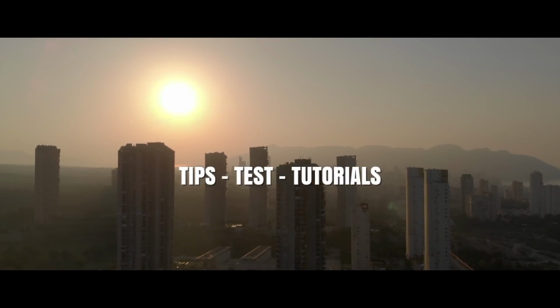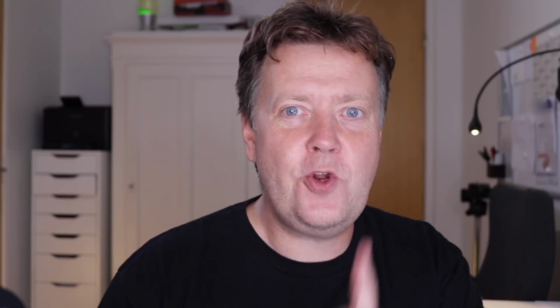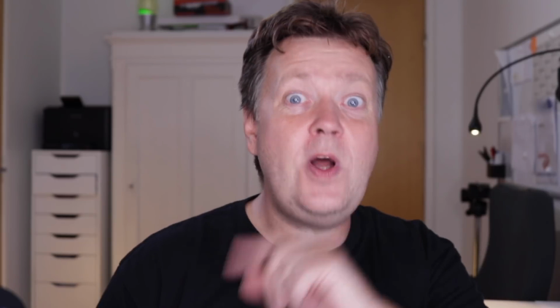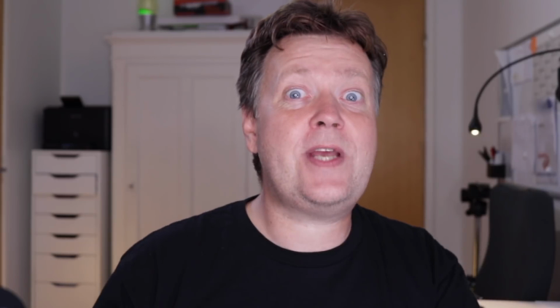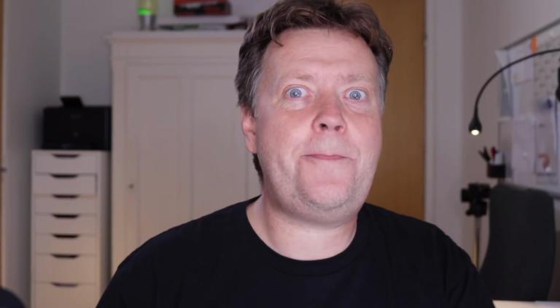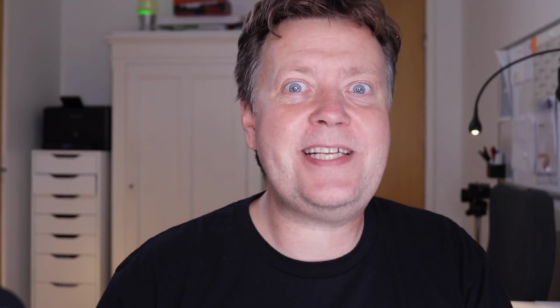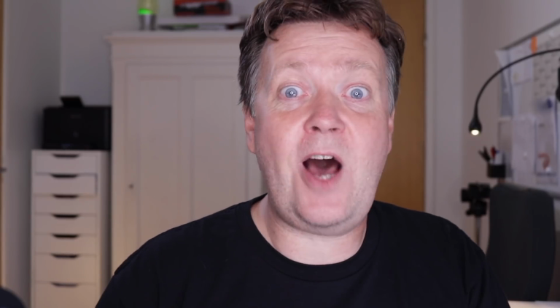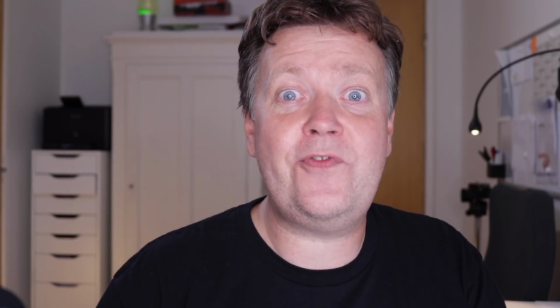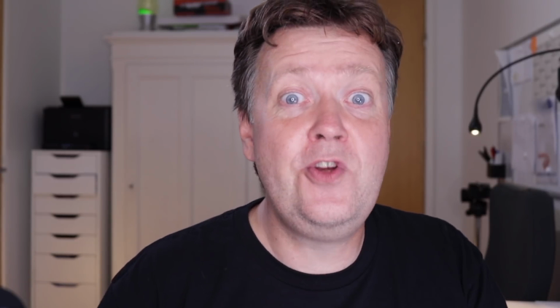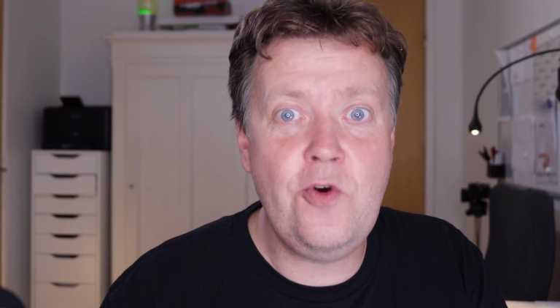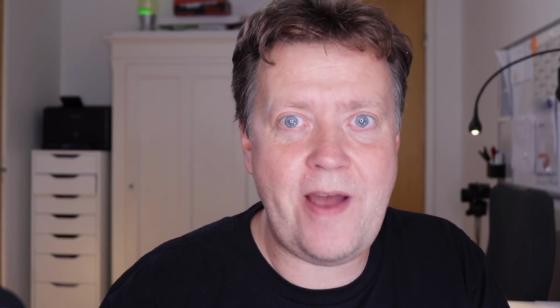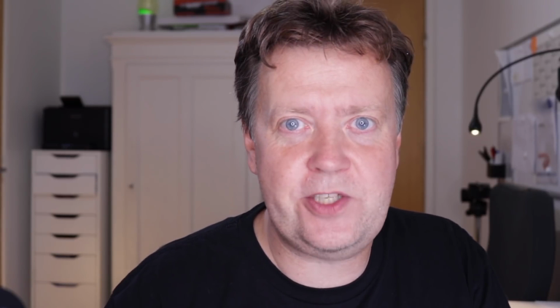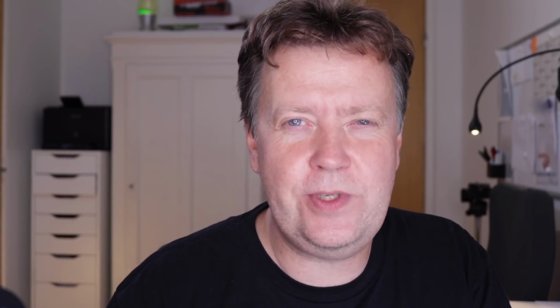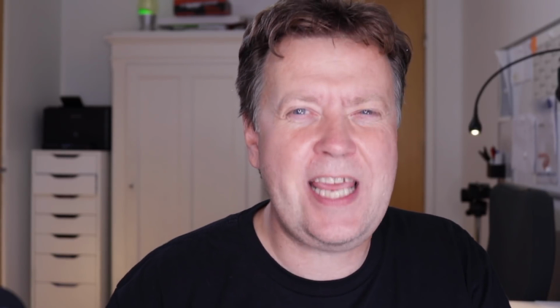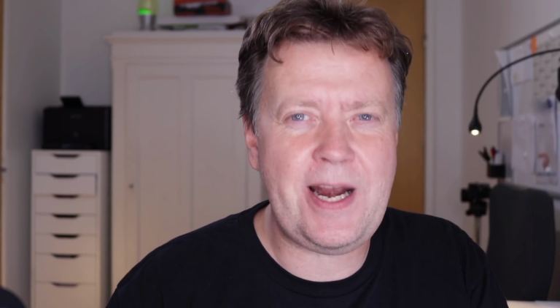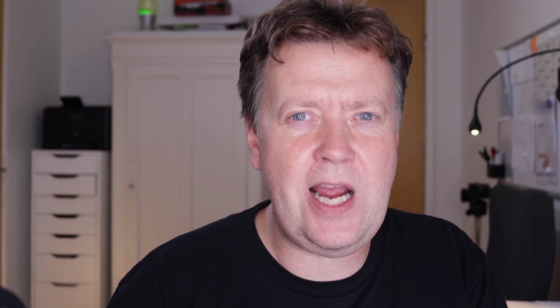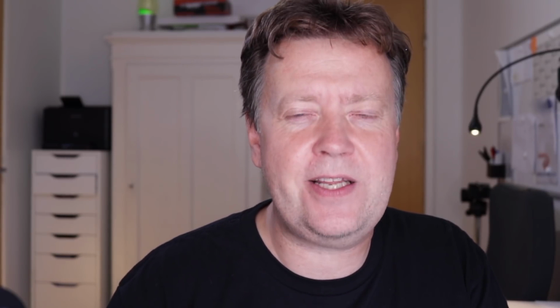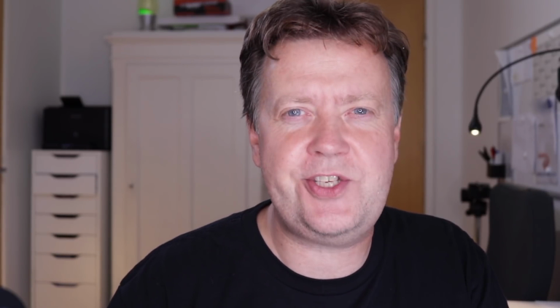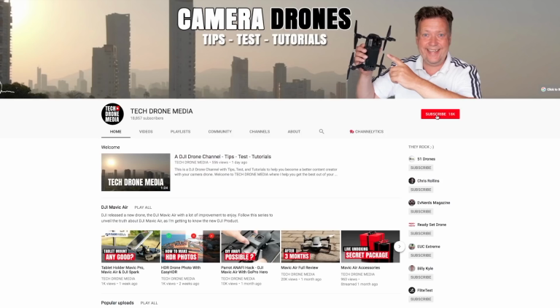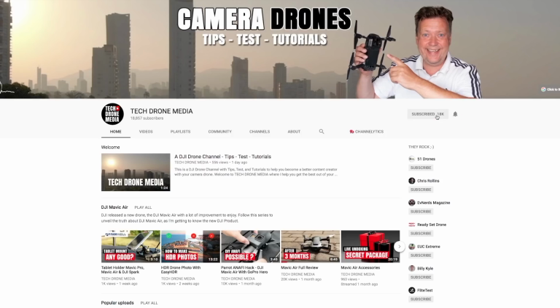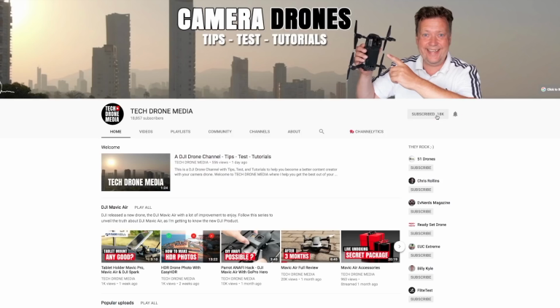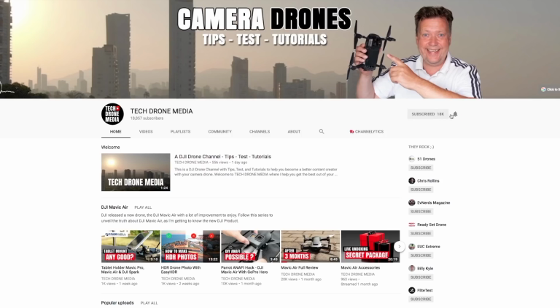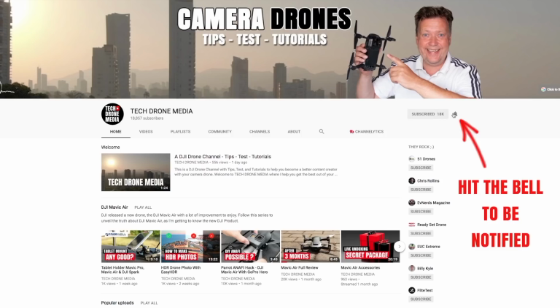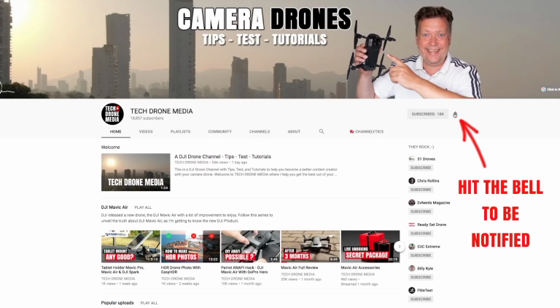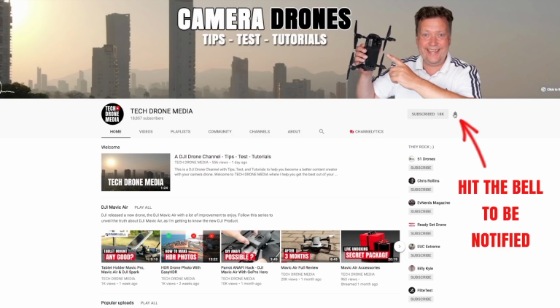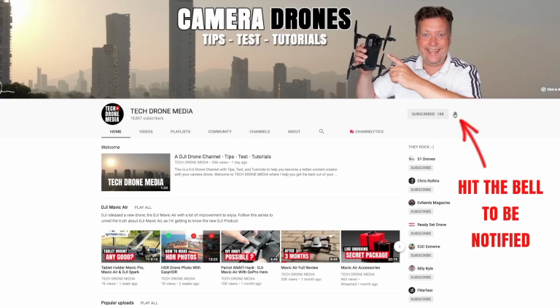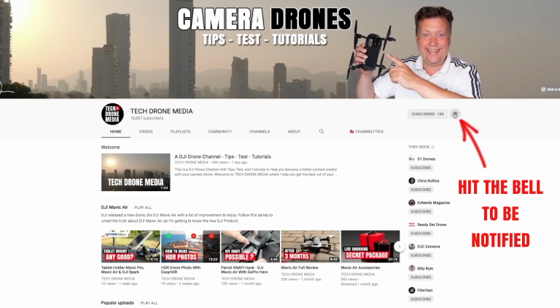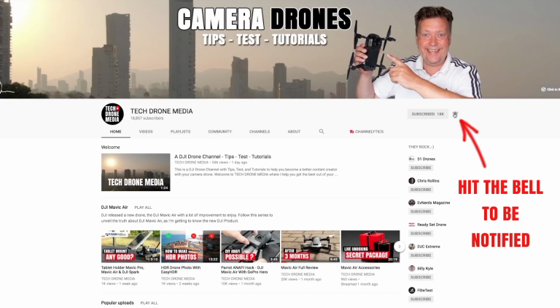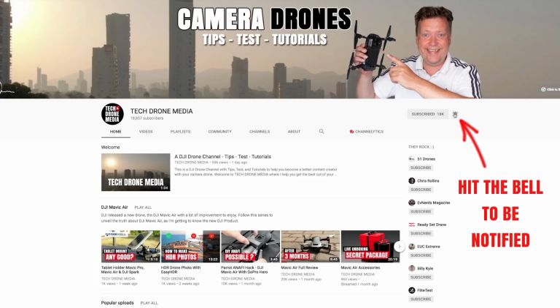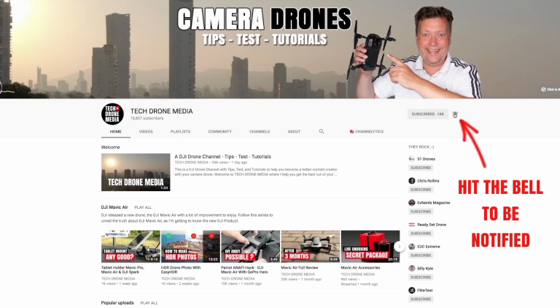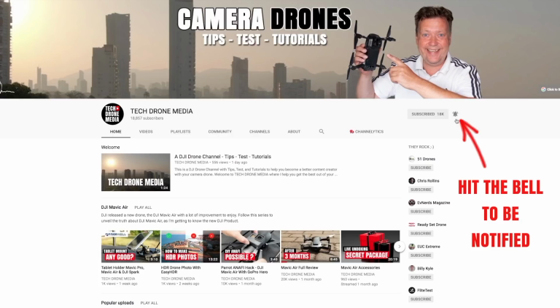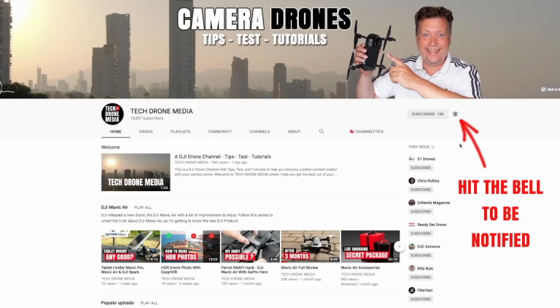Do you want to get the best out of your new Mavic 2? Then keep an eye on this channel and consider subscribing for my weekly tips, tests, and tutorials.